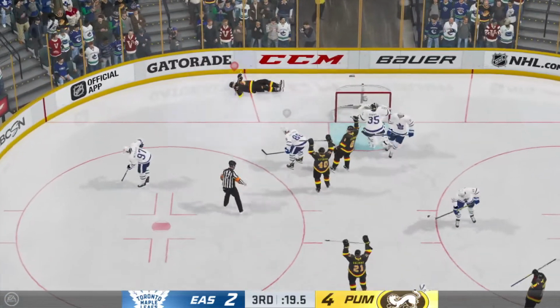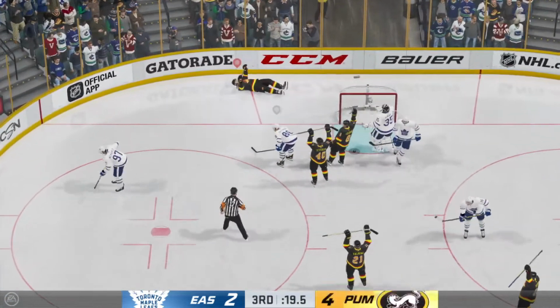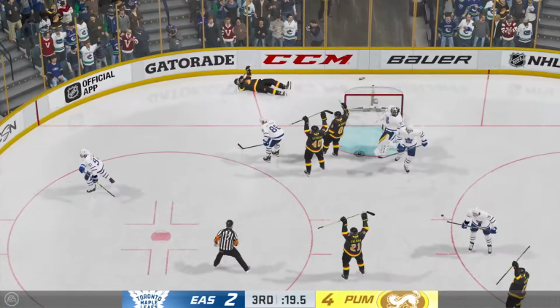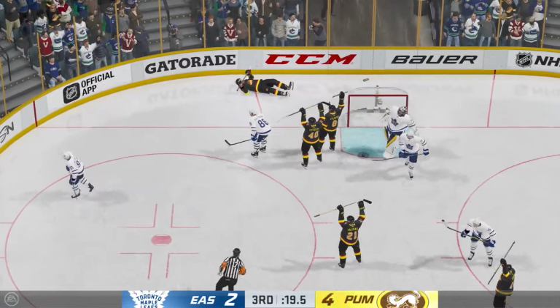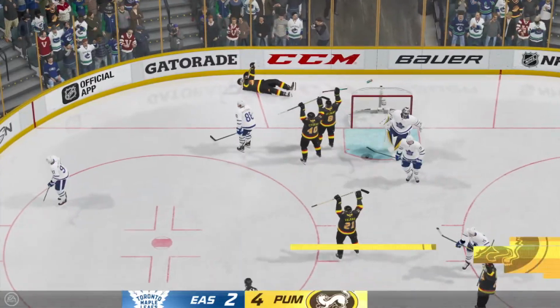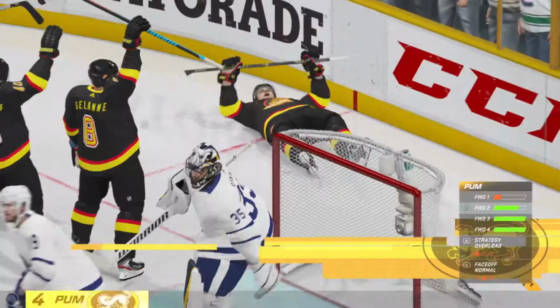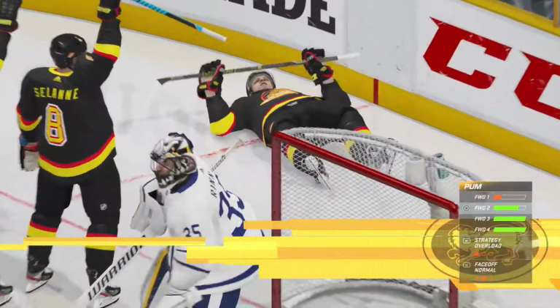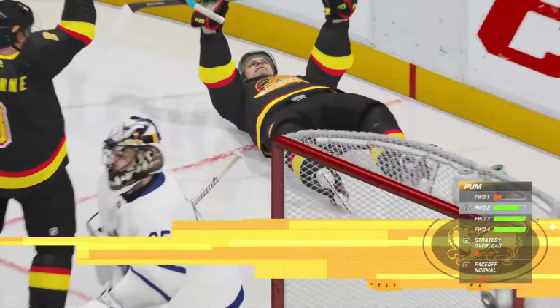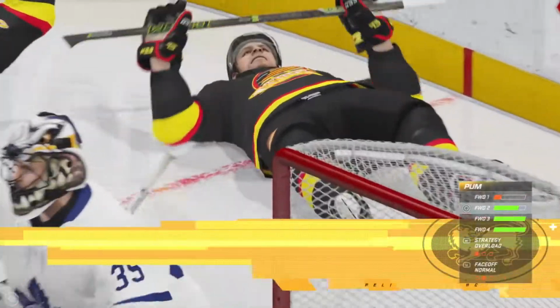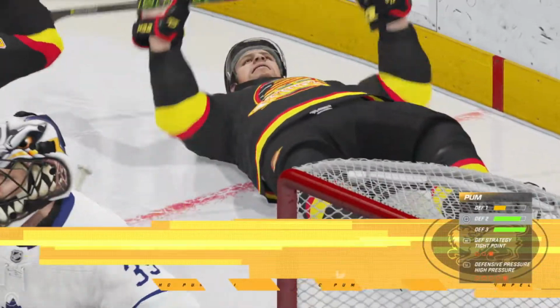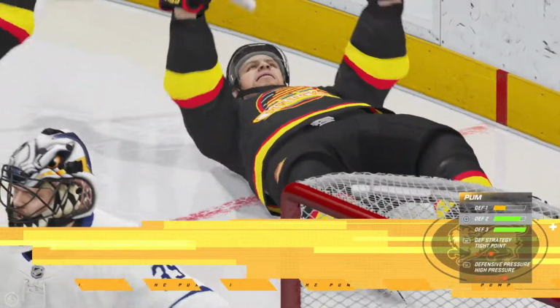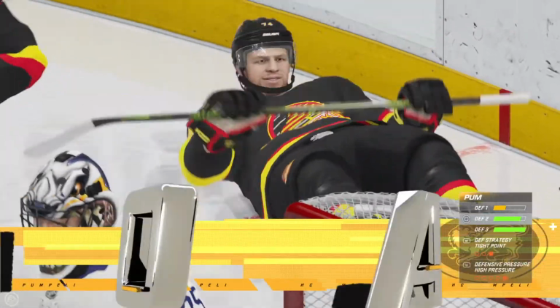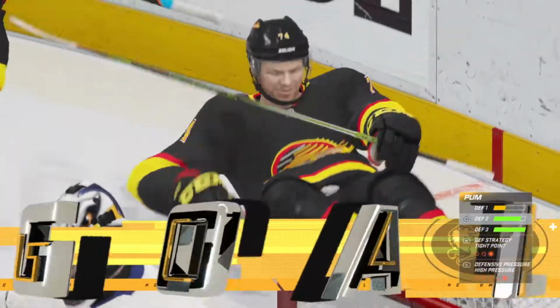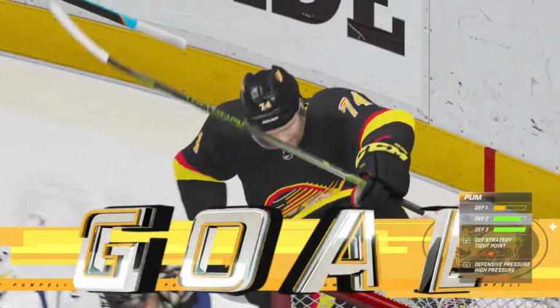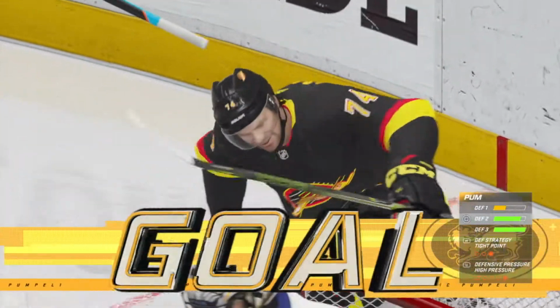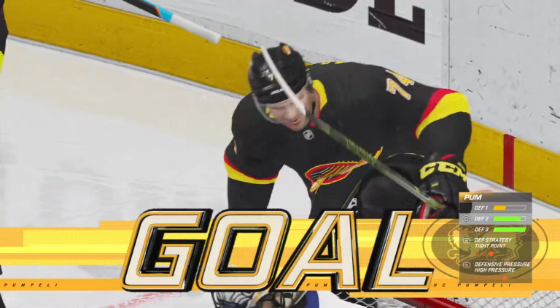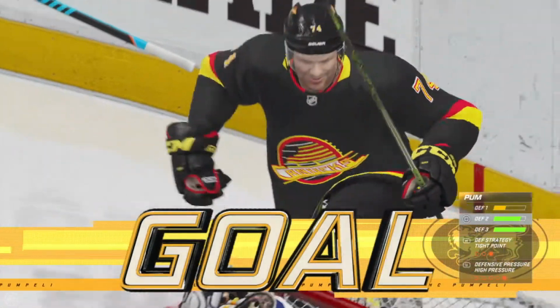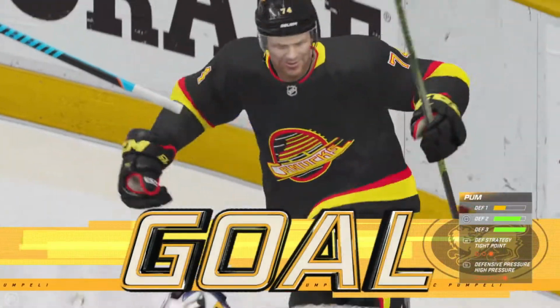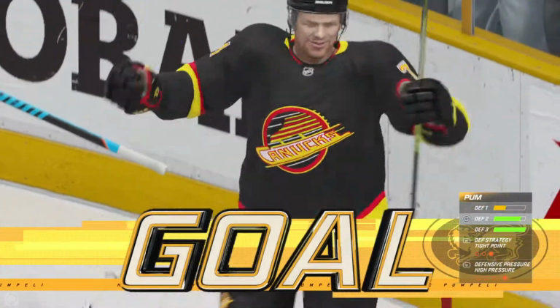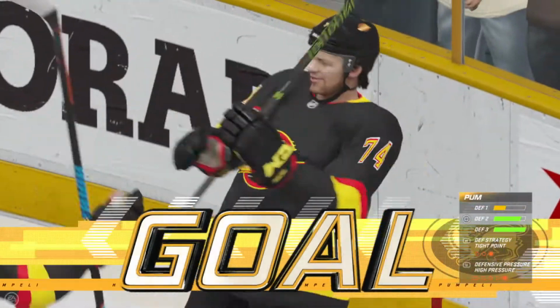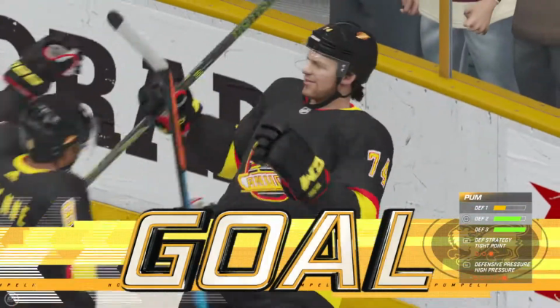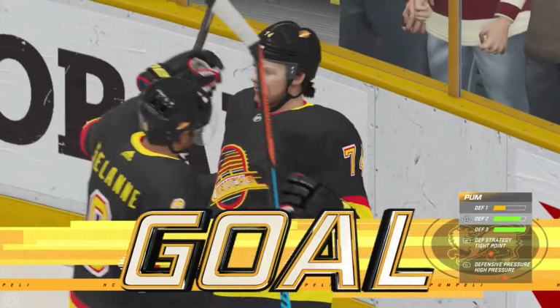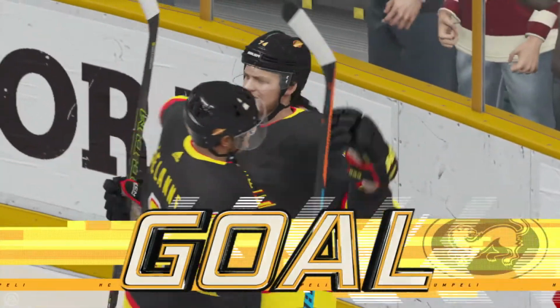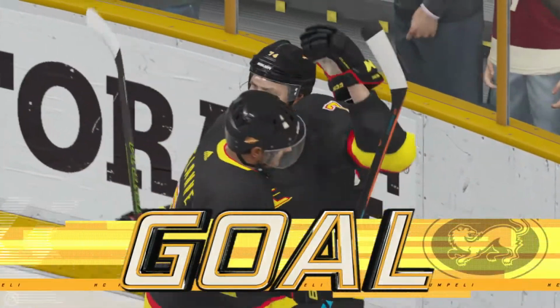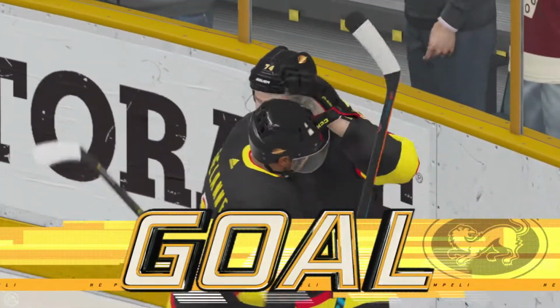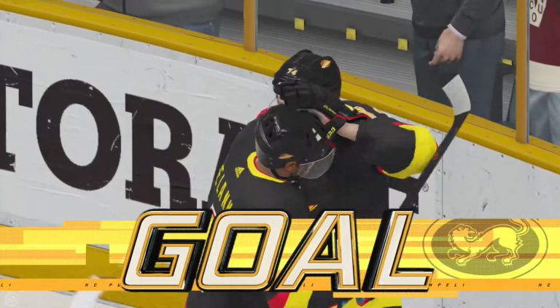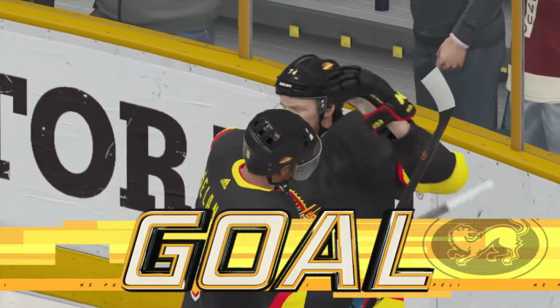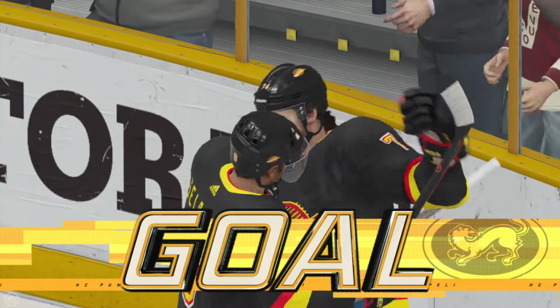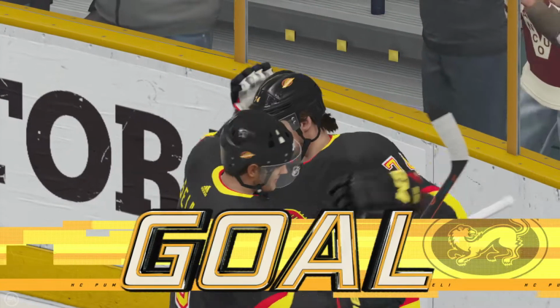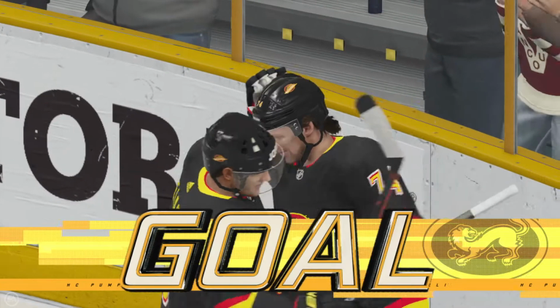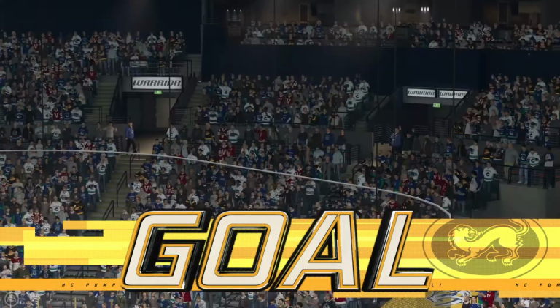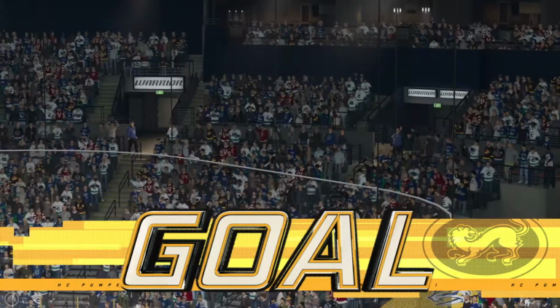A good shot. I like the release. JT really zips it past the goalie. Hits the pipe, gets a nice bounce and it's in the net.